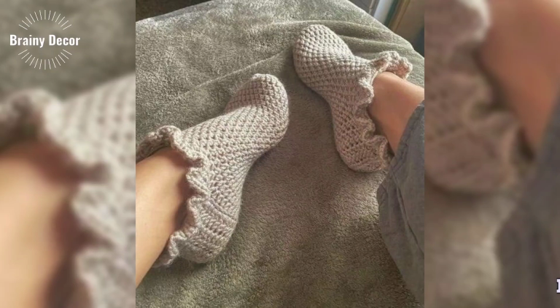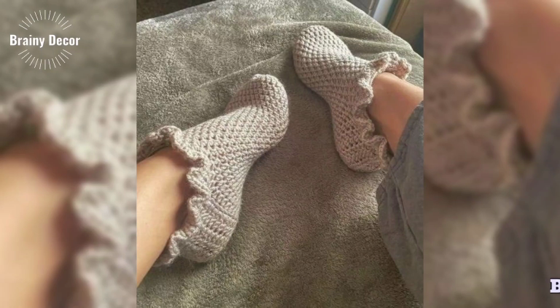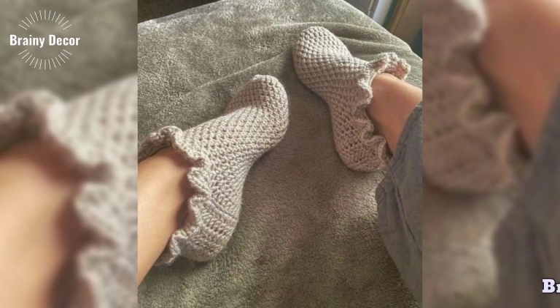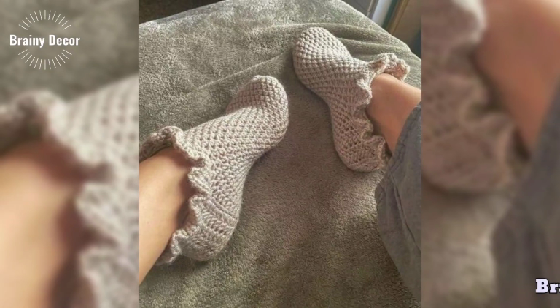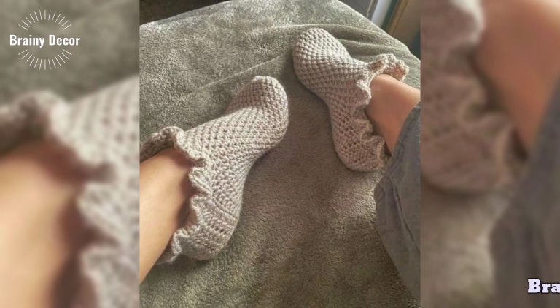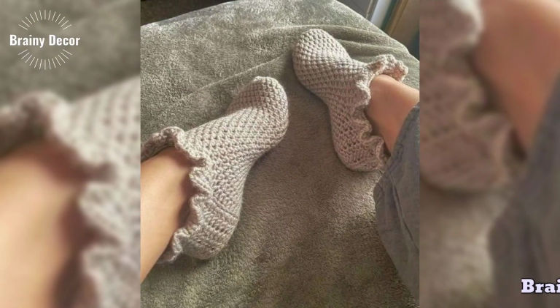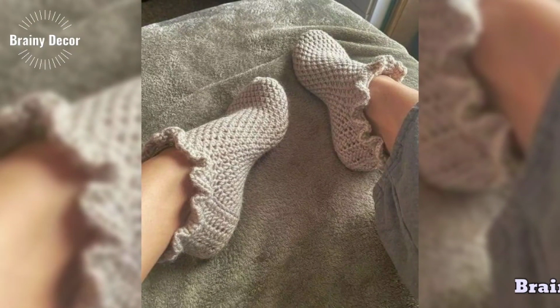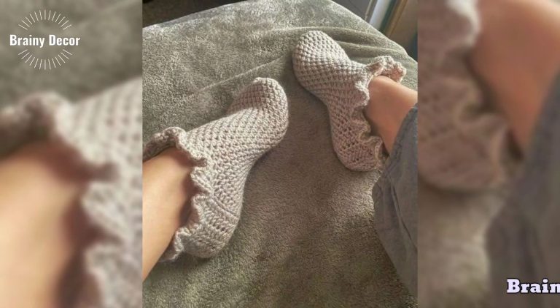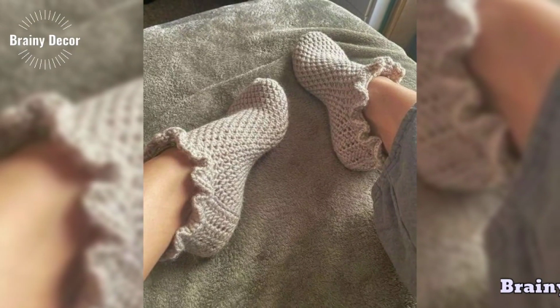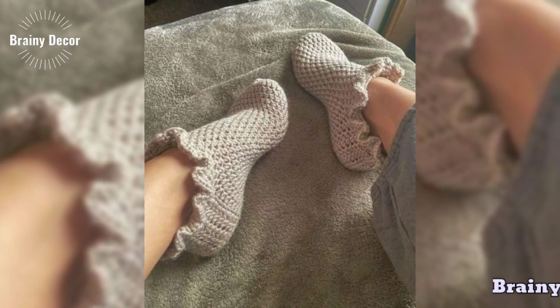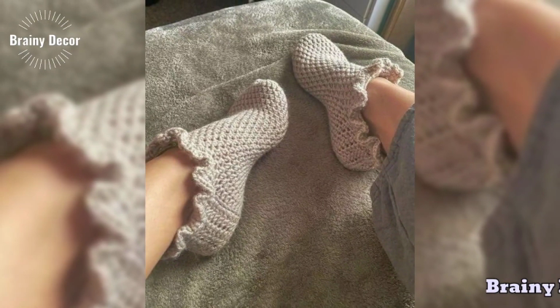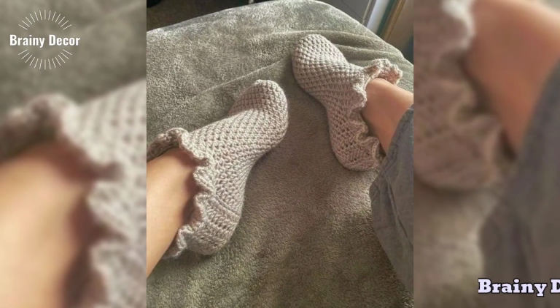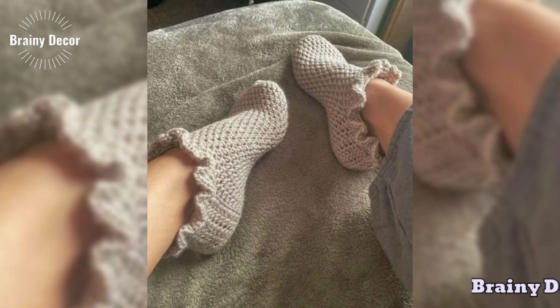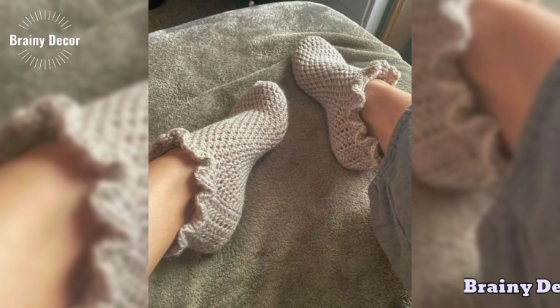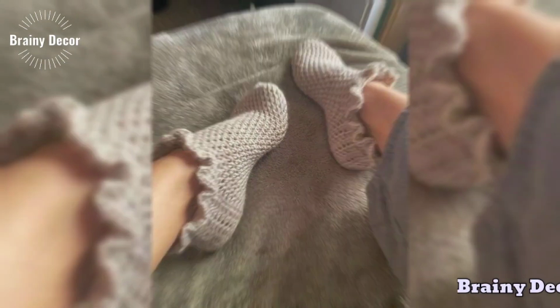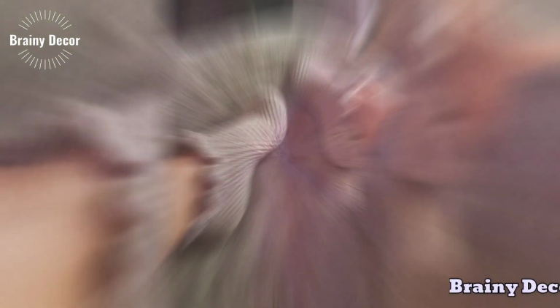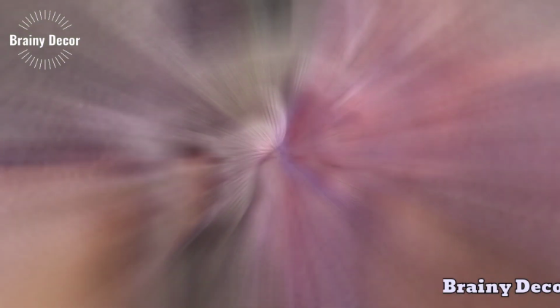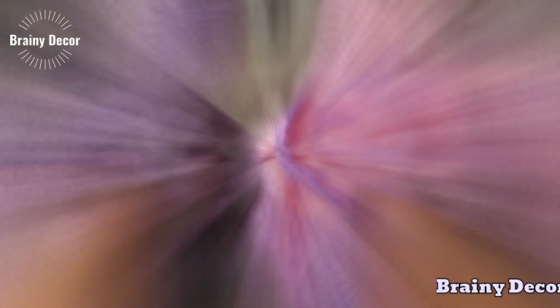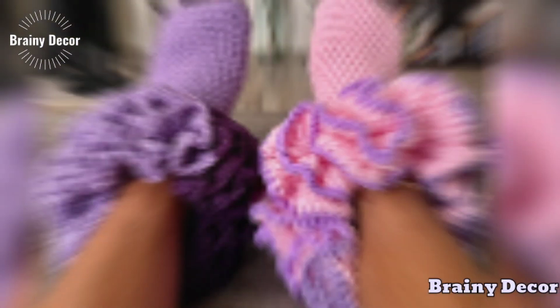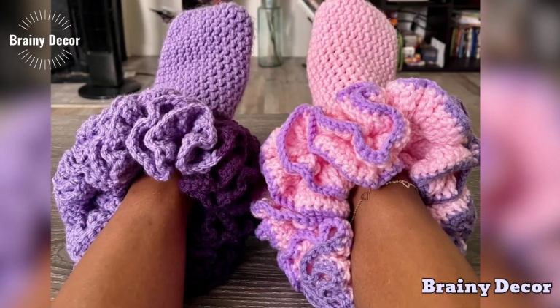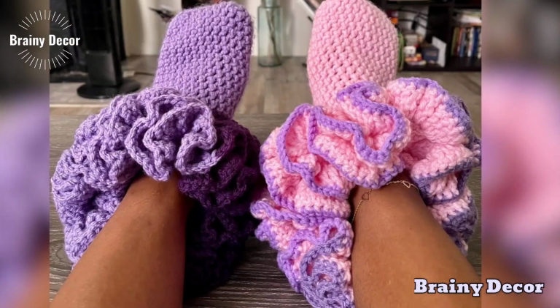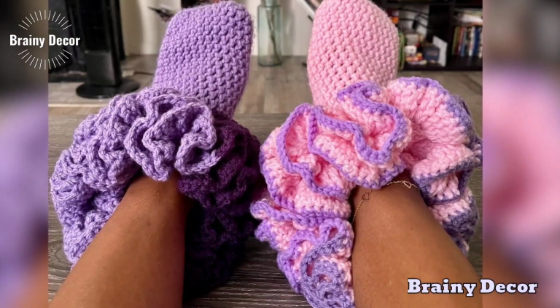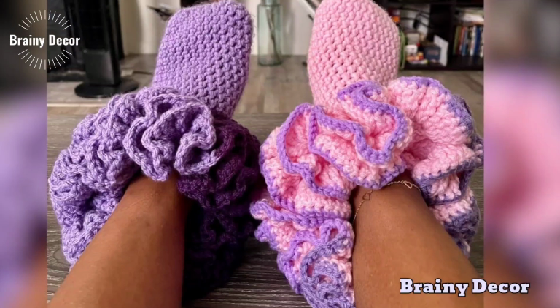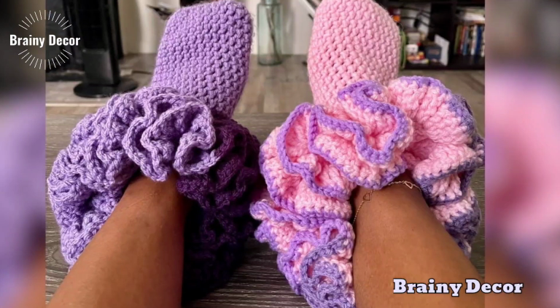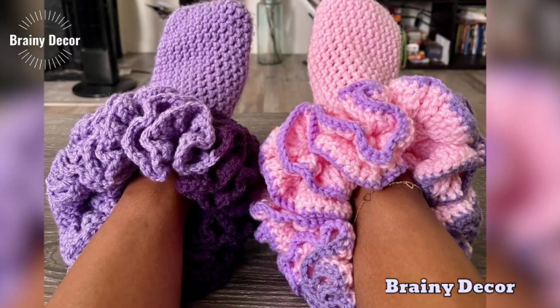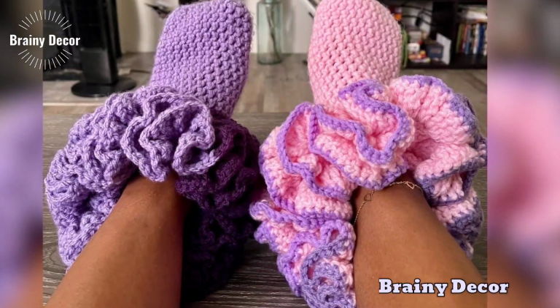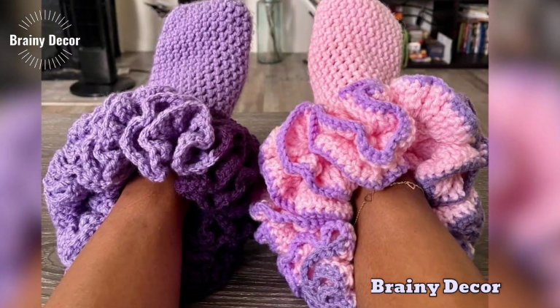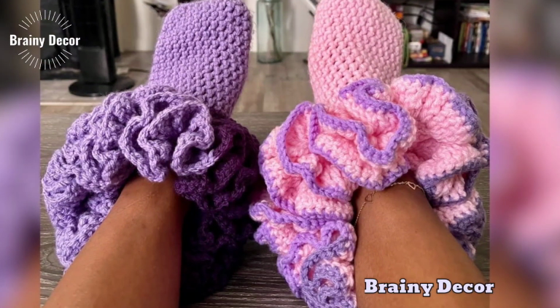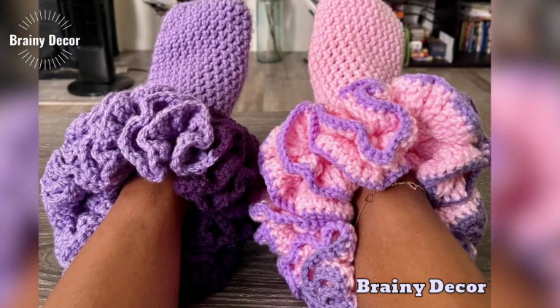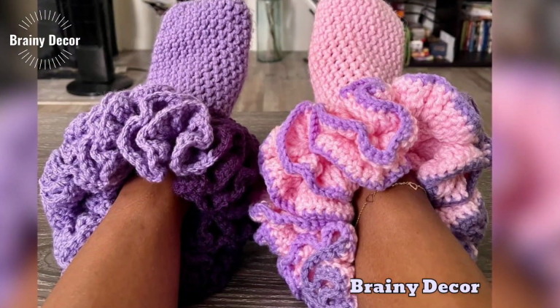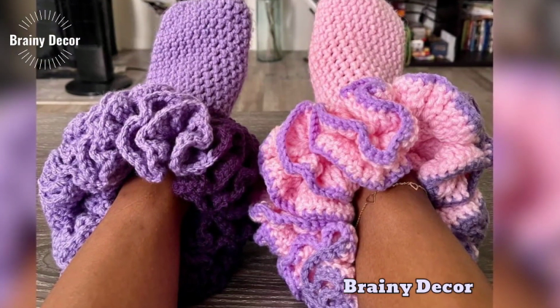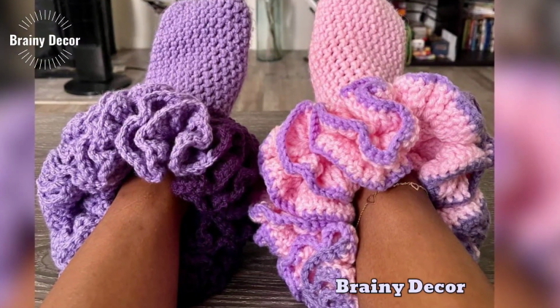Hello creators, welcome back to my channel Costi Crochet, where we explore the wonderful world of crochet.